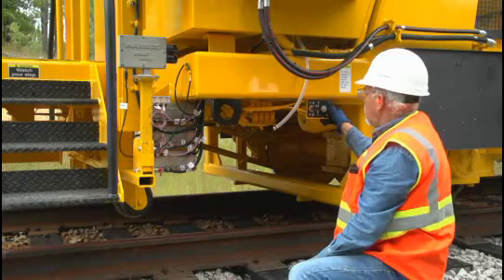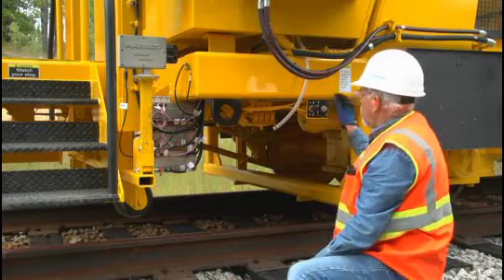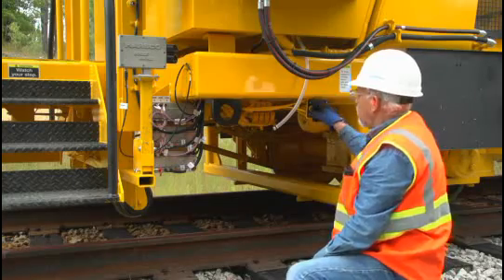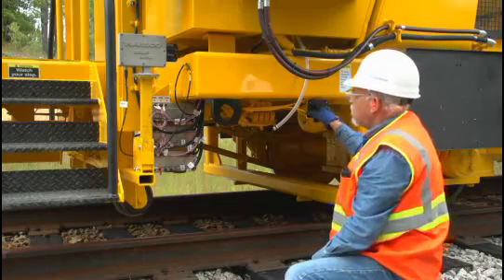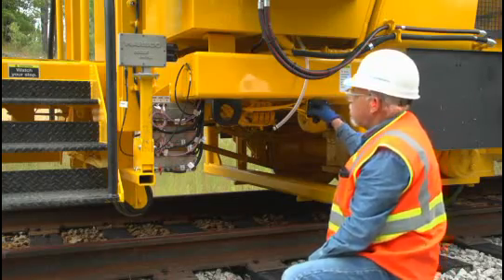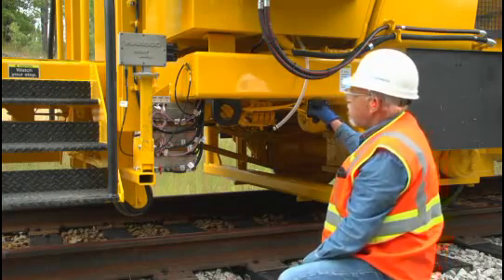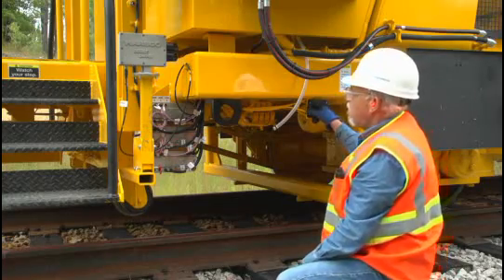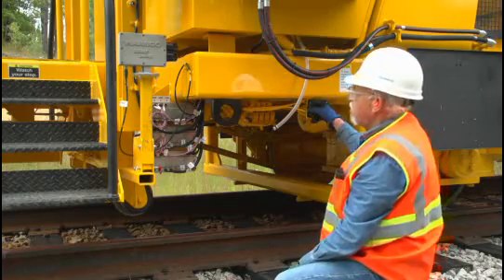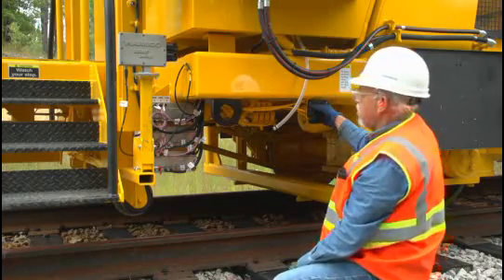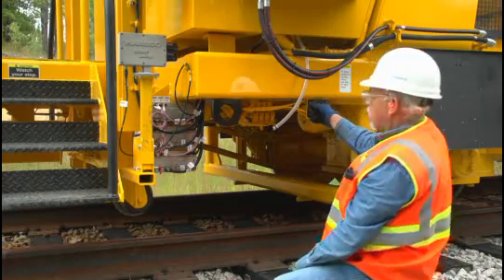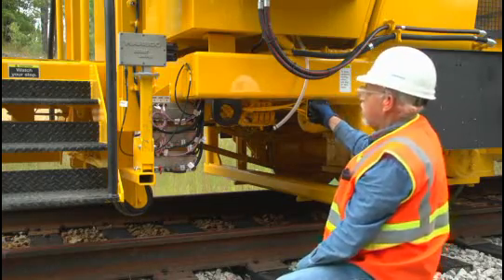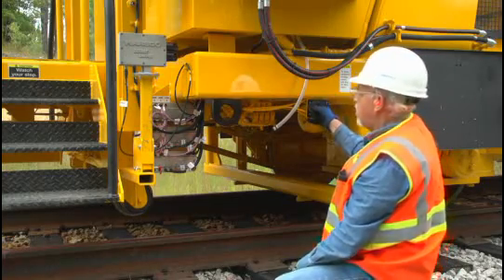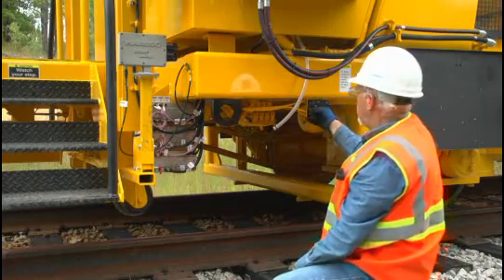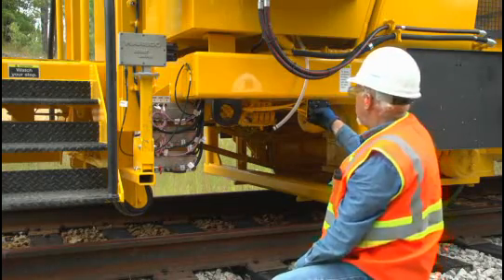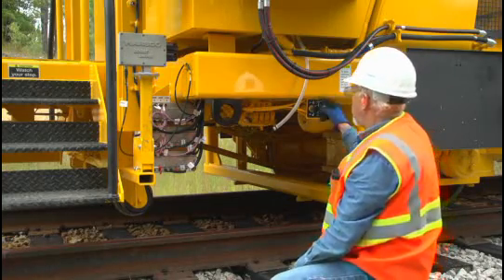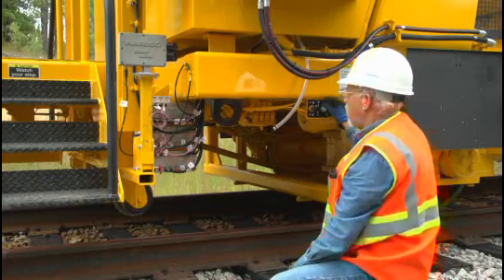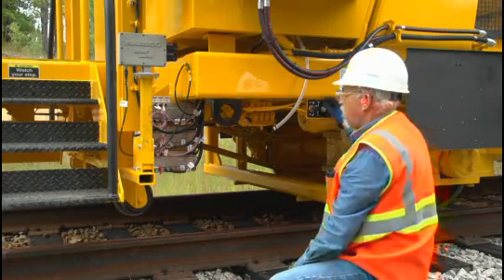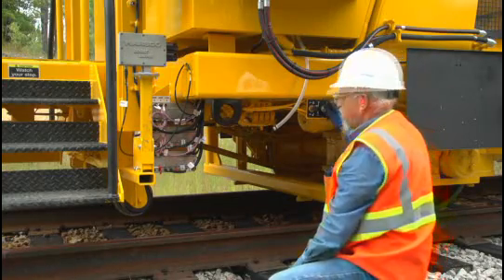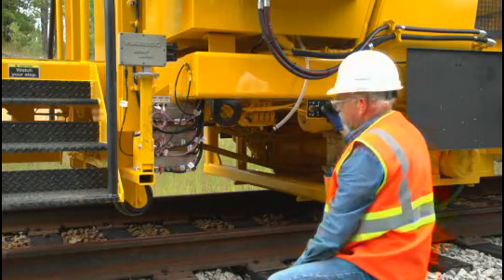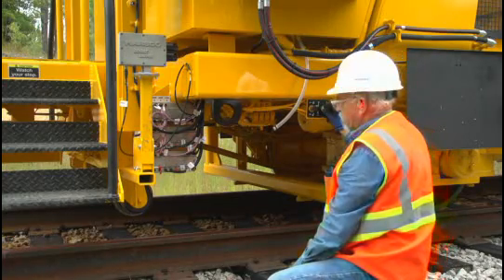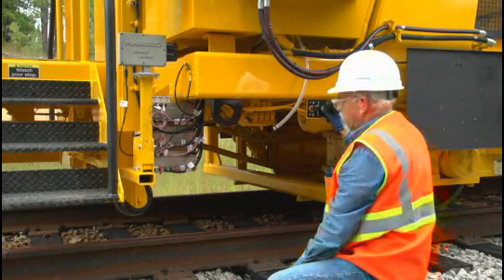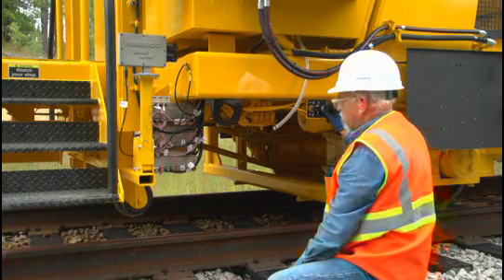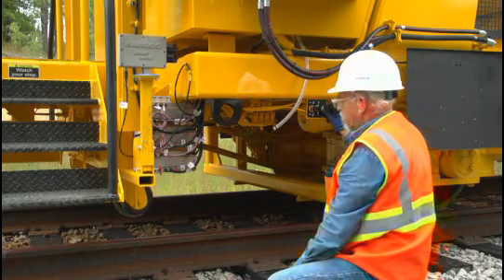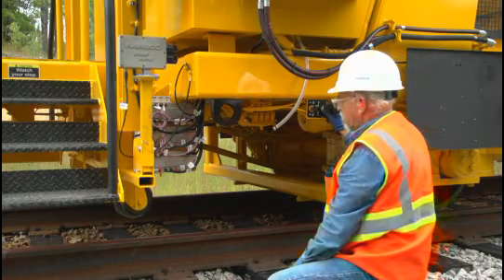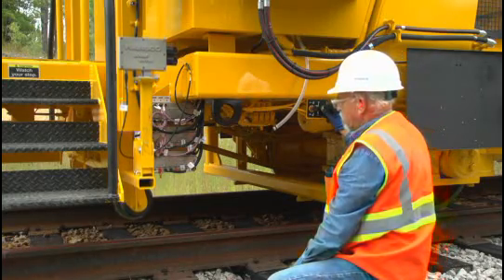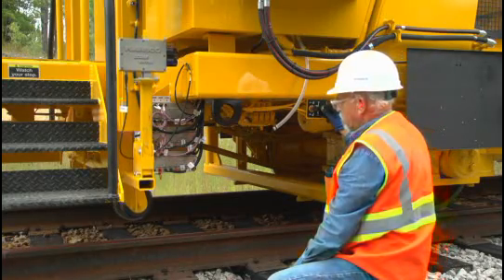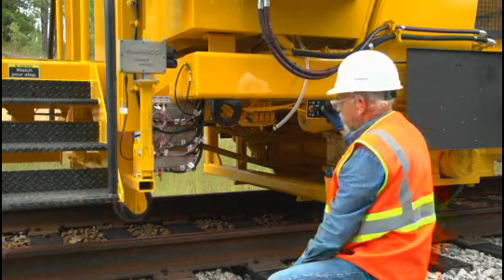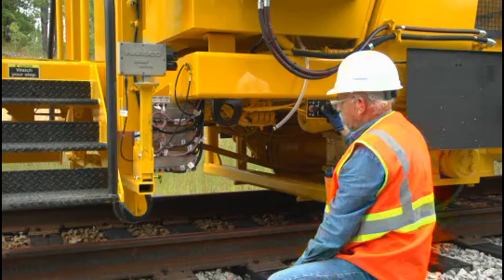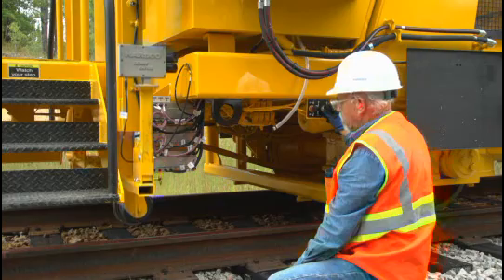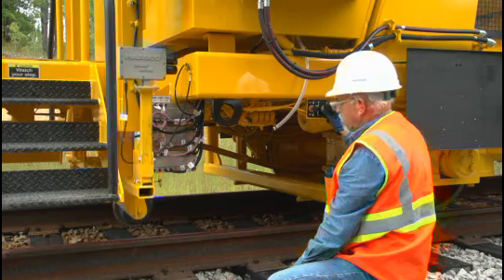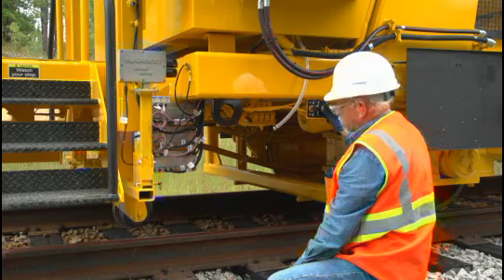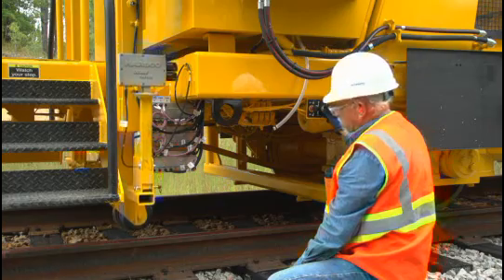Raise and release the receiver buggy from the safety lock. Lower the receiver buggy to the rail.